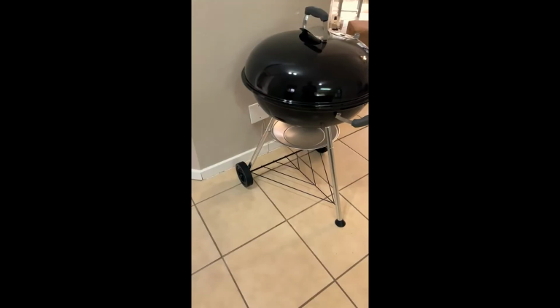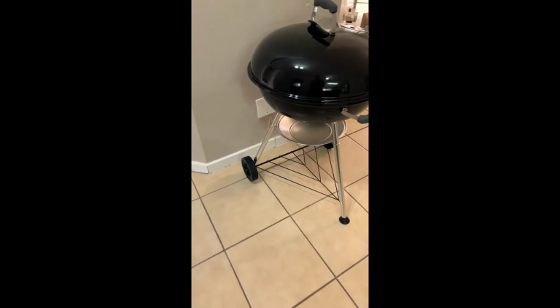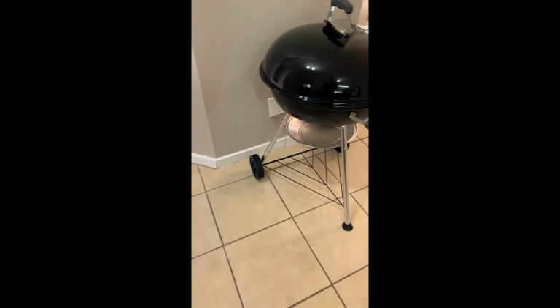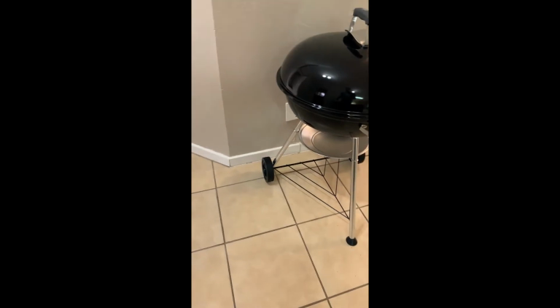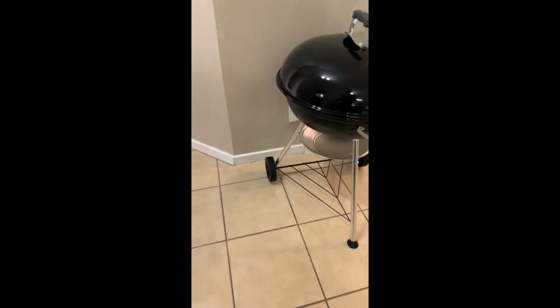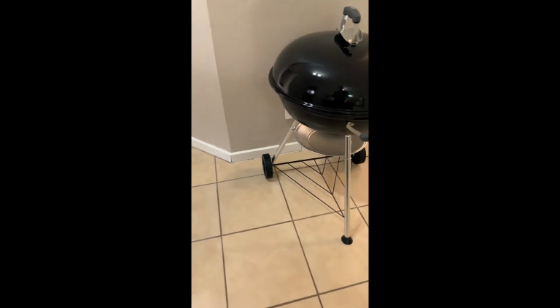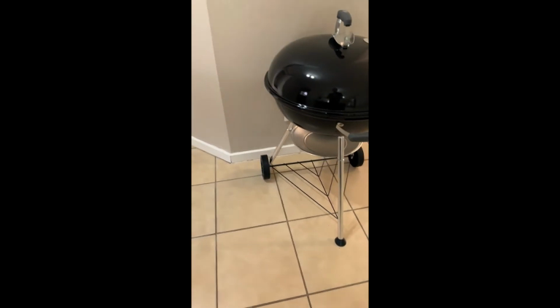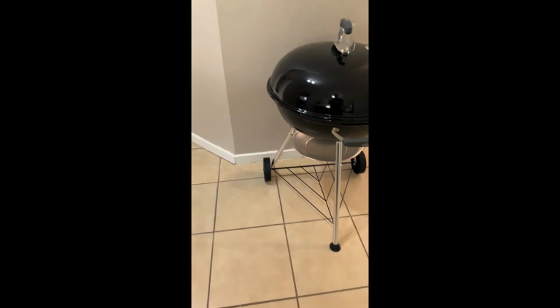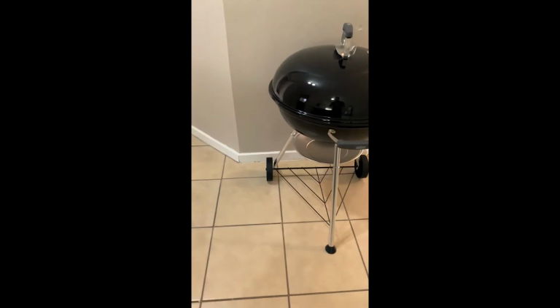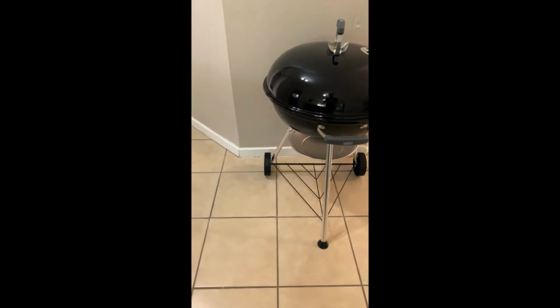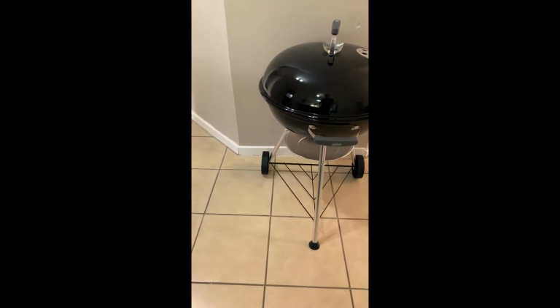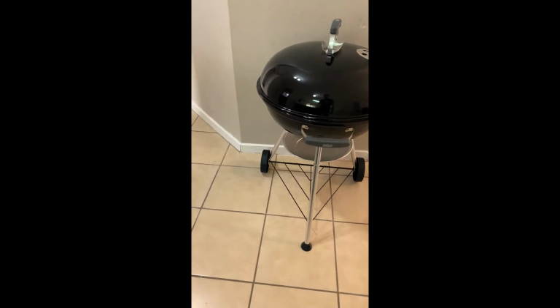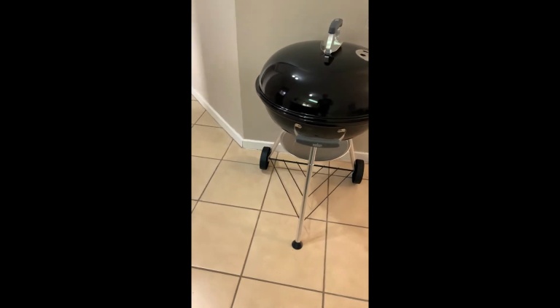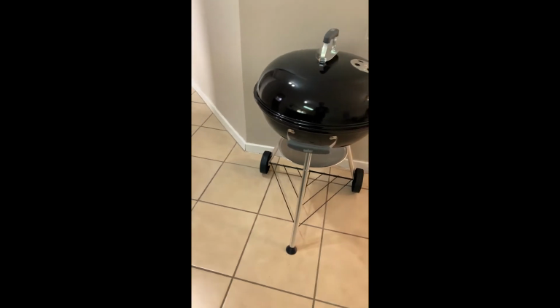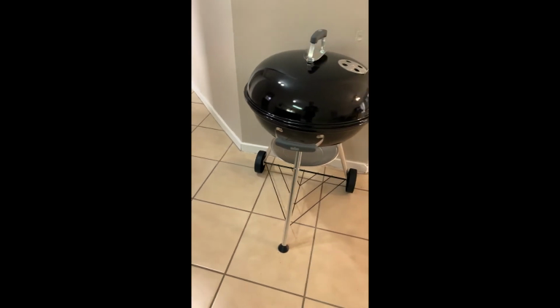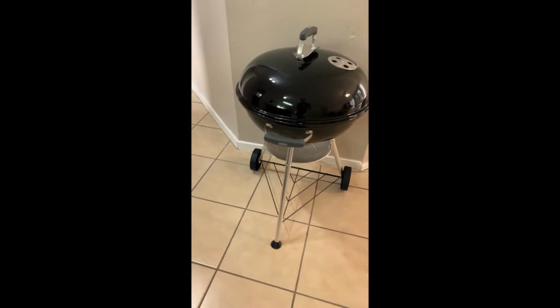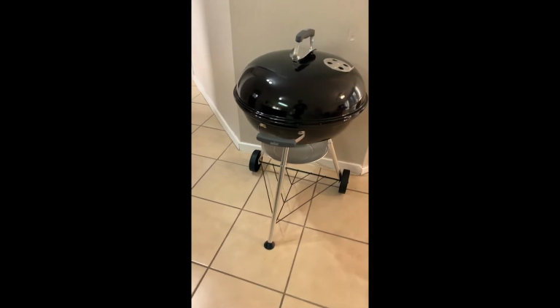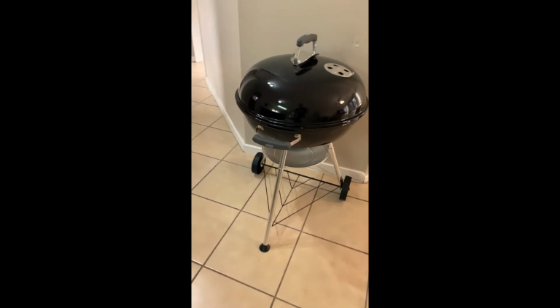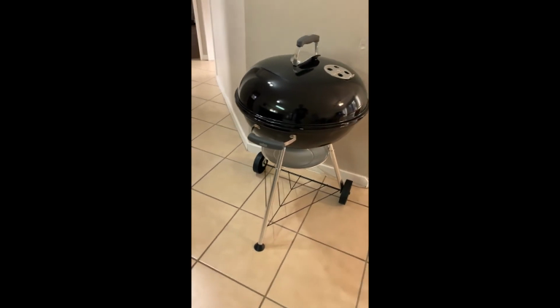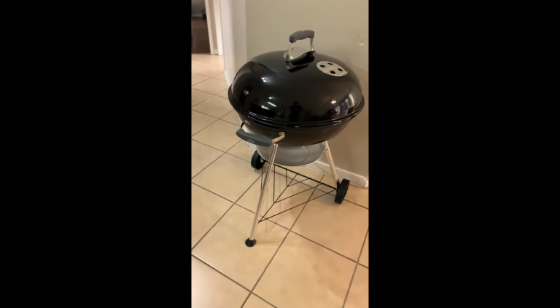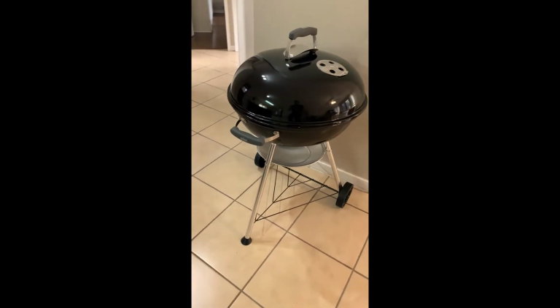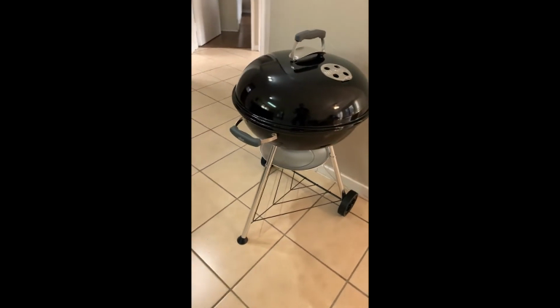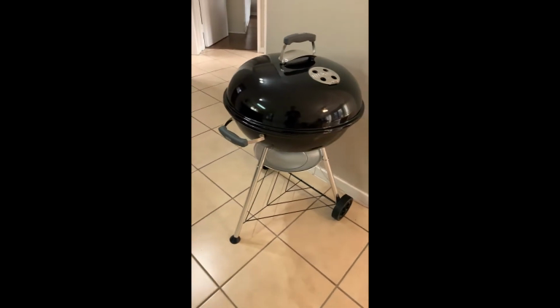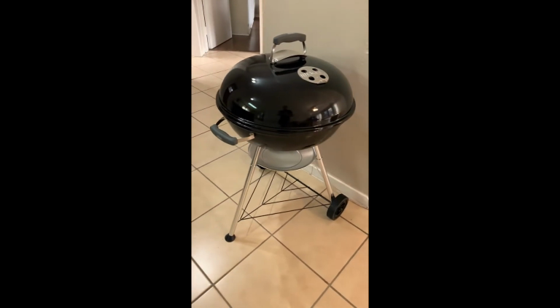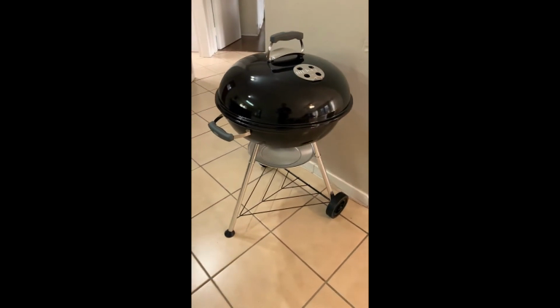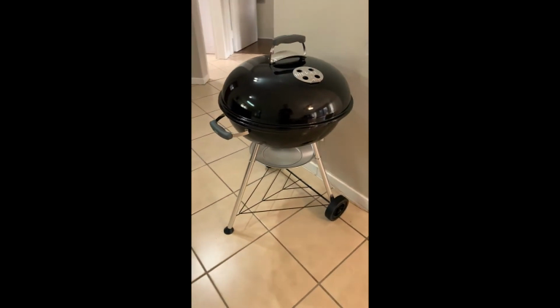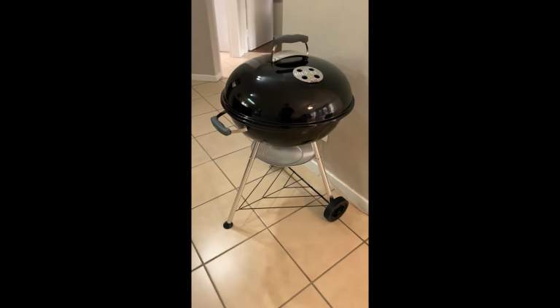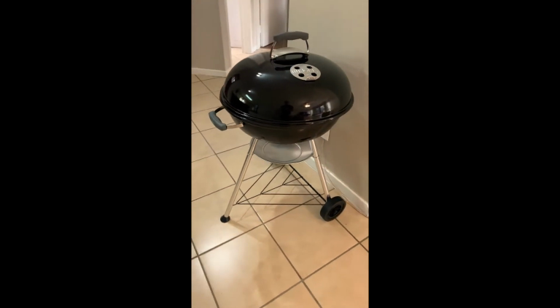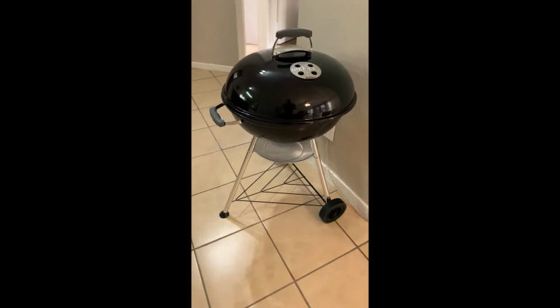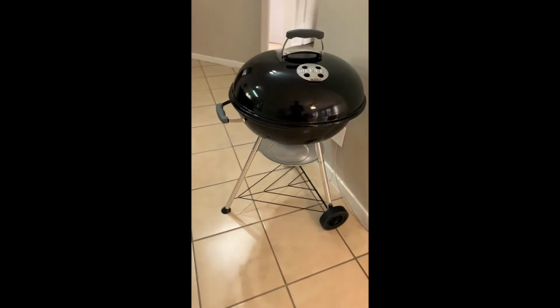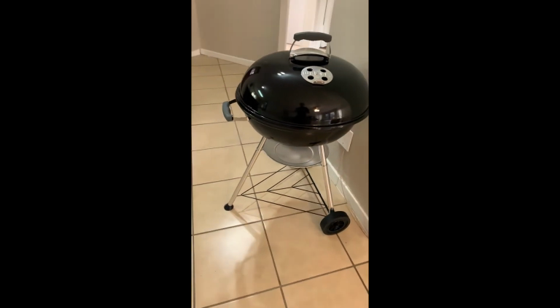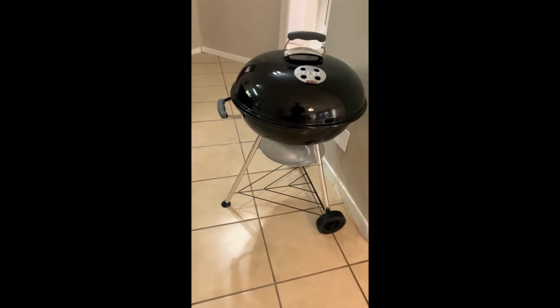And there you have it — a fully assembled Weber Compact Kettle Charcoal Braai.